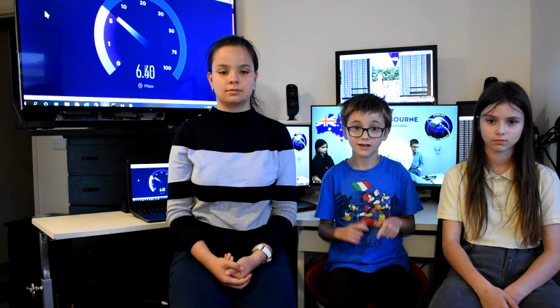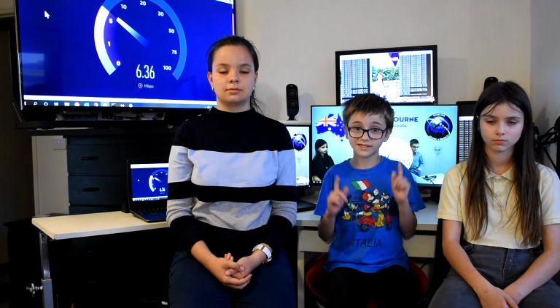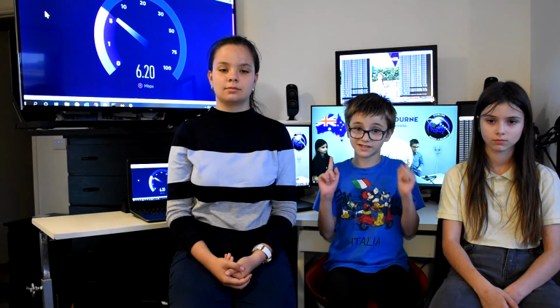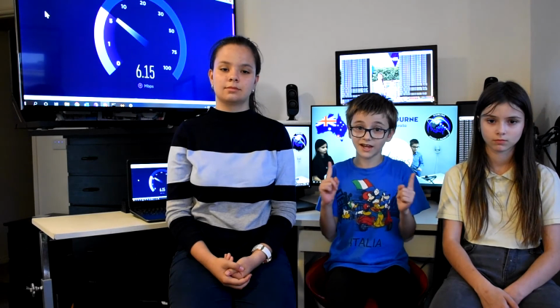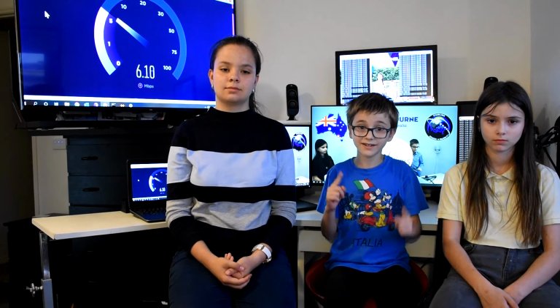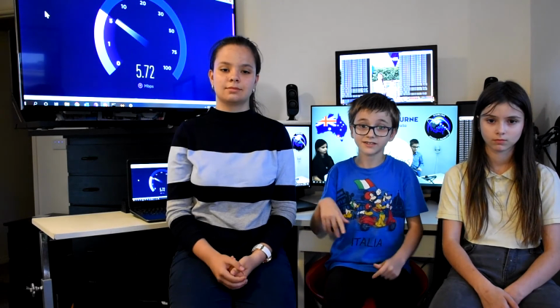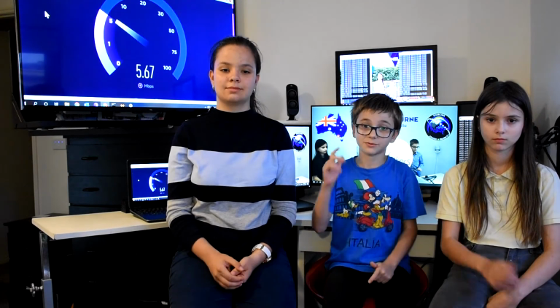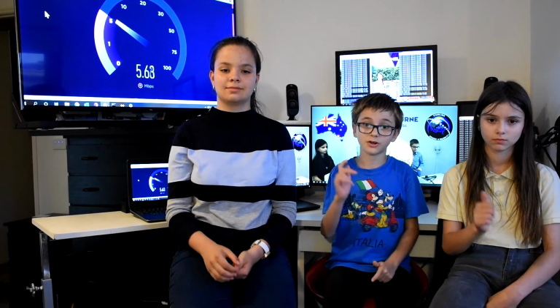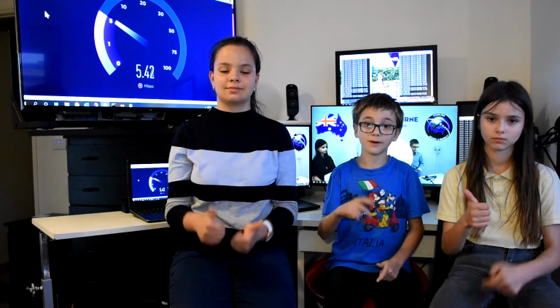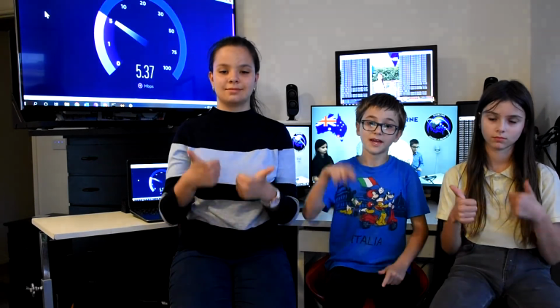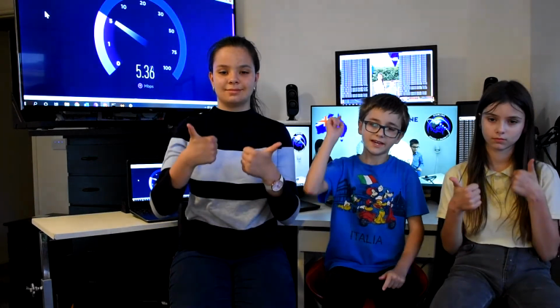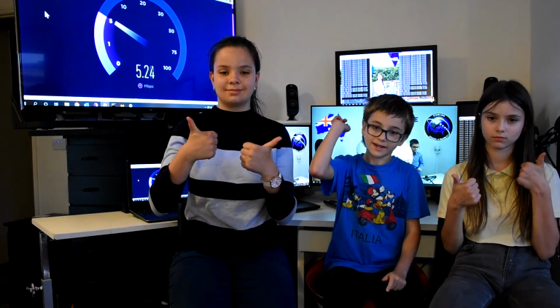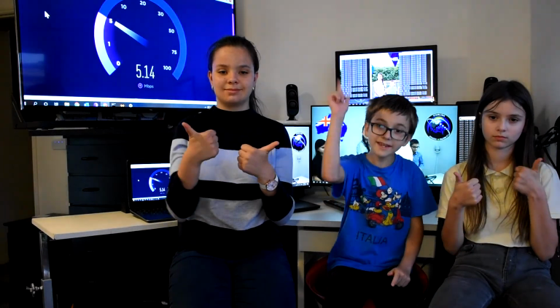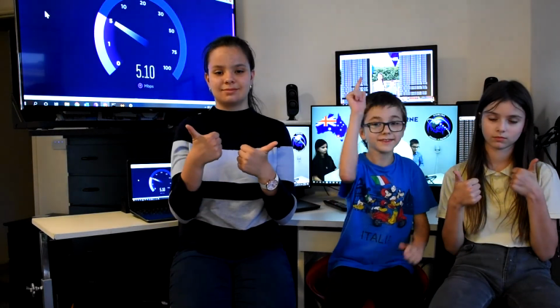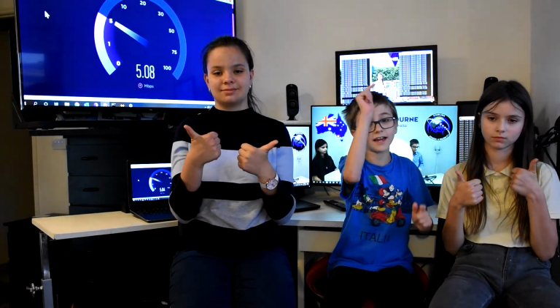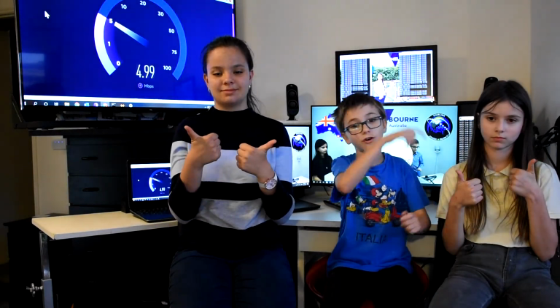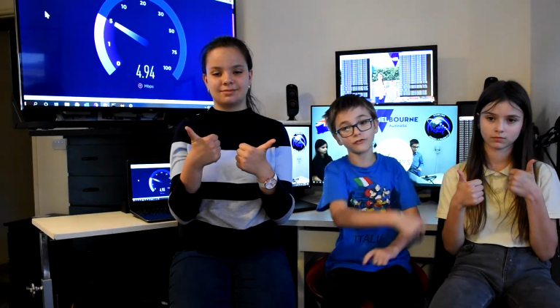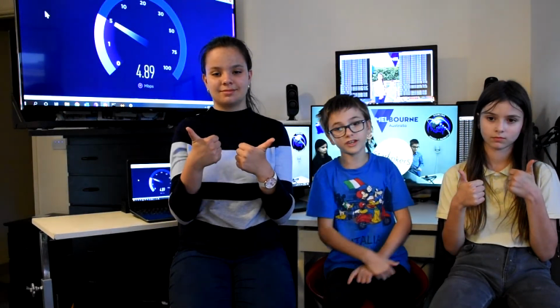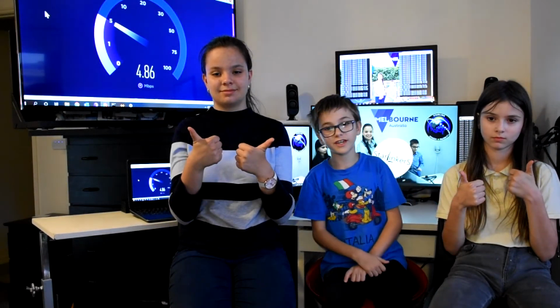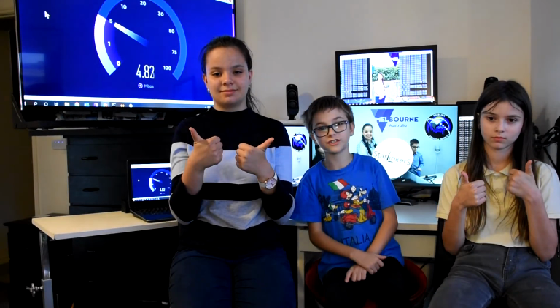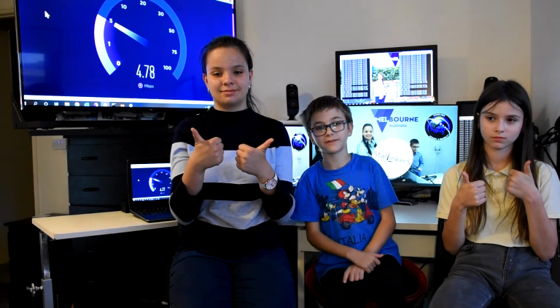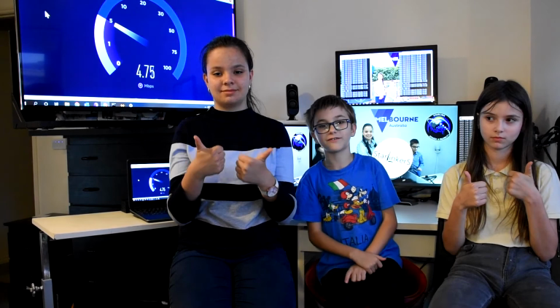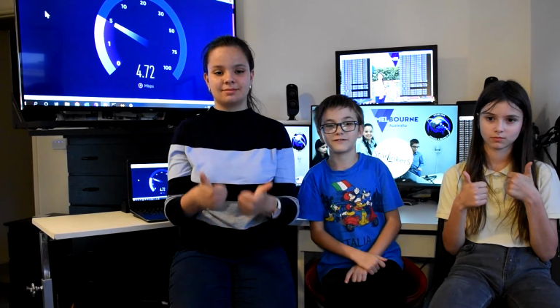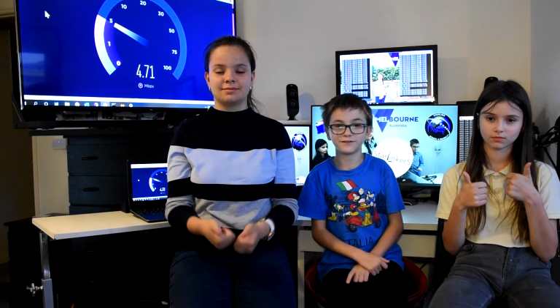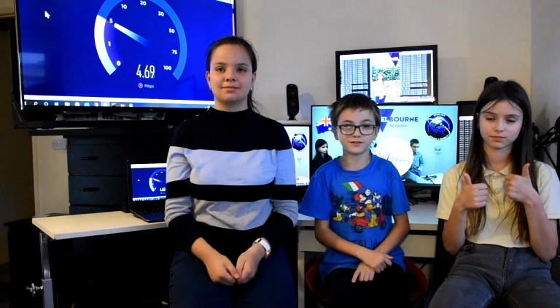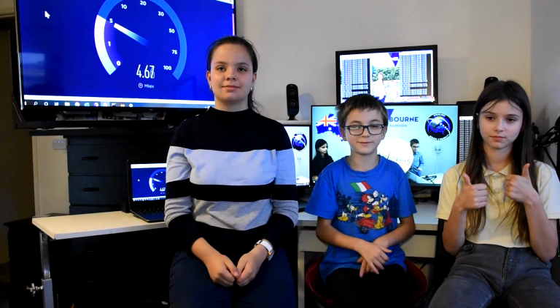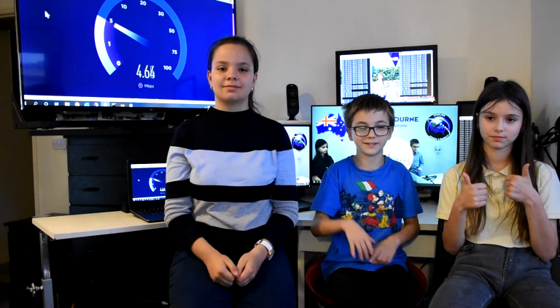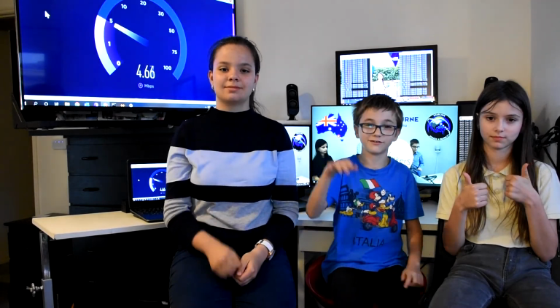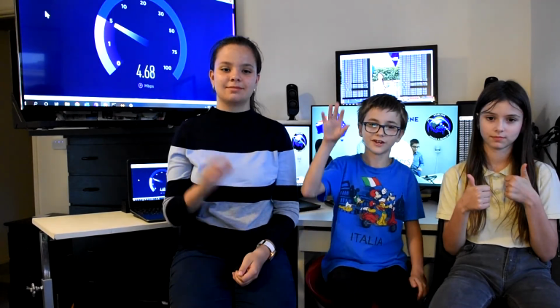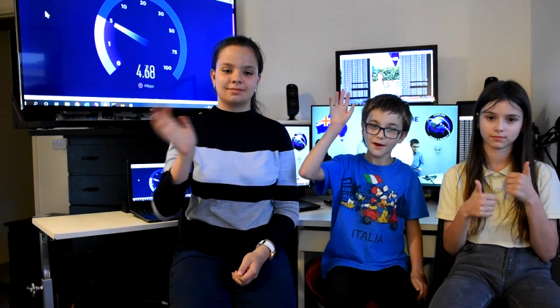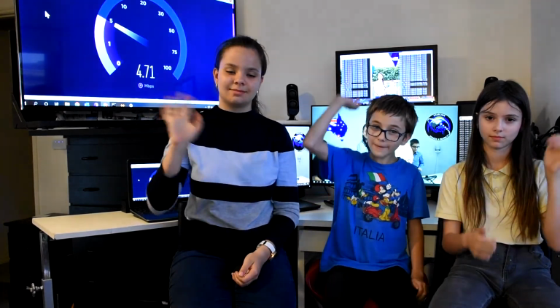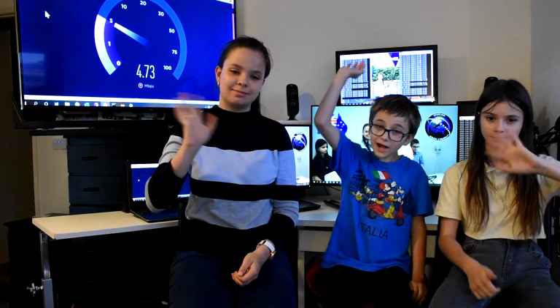Please like, subscribe, and hit that notification bell for future videos. Bye!